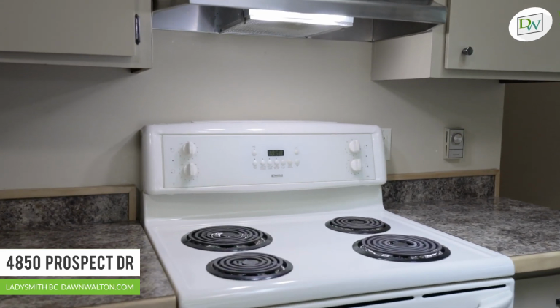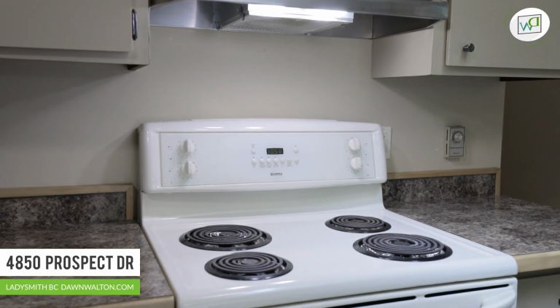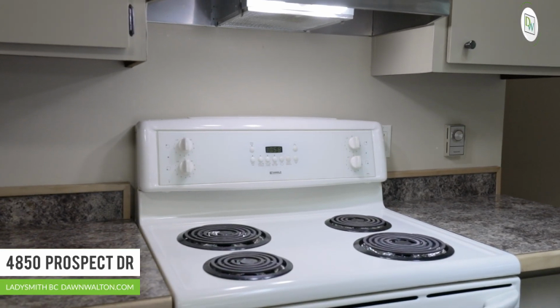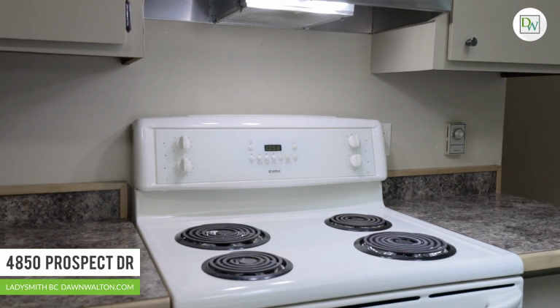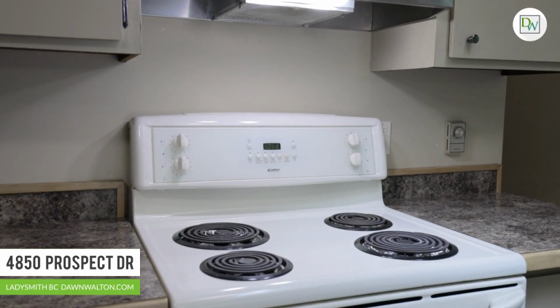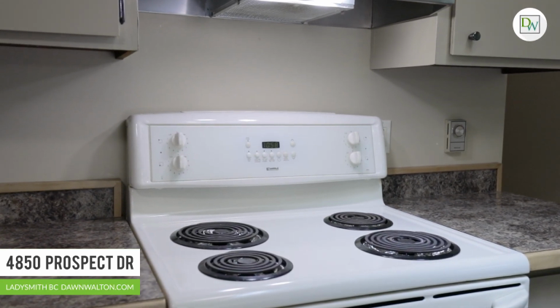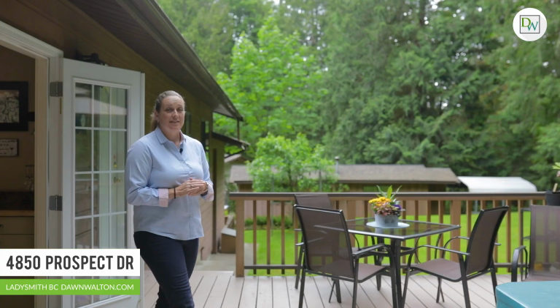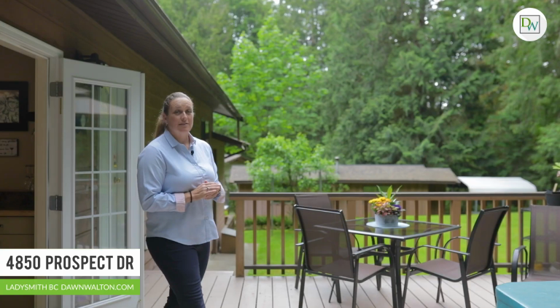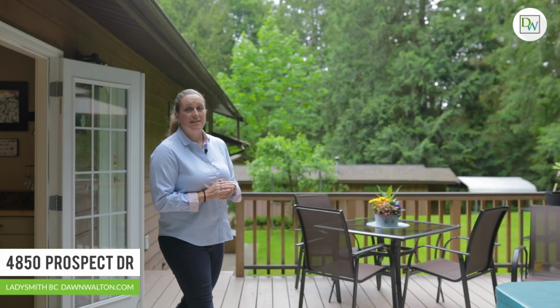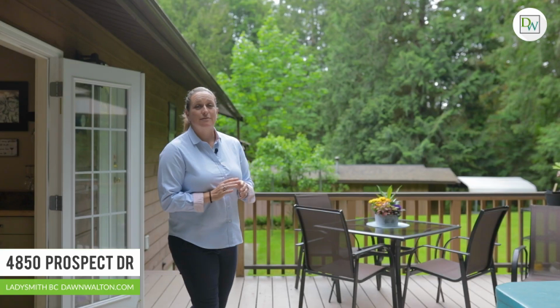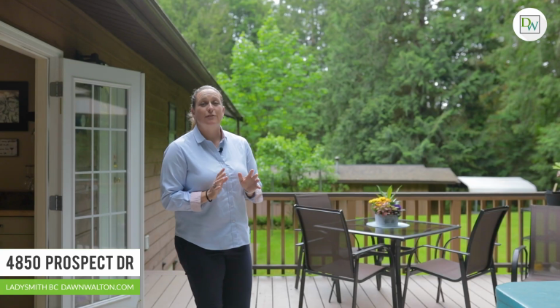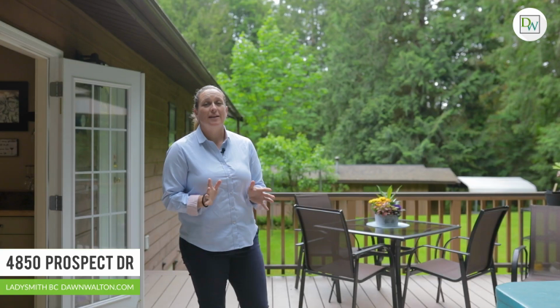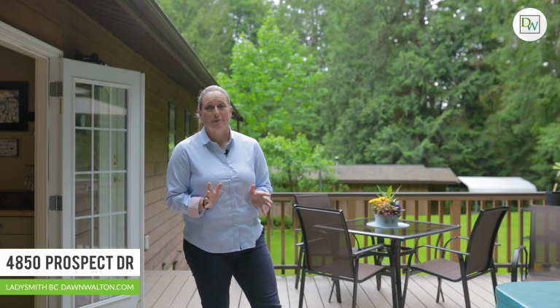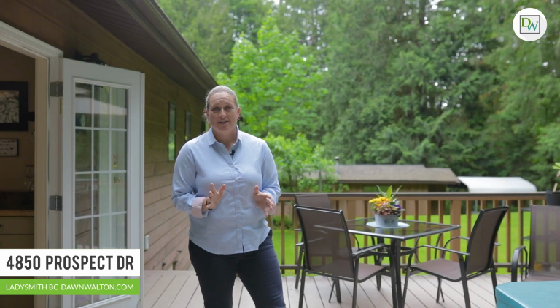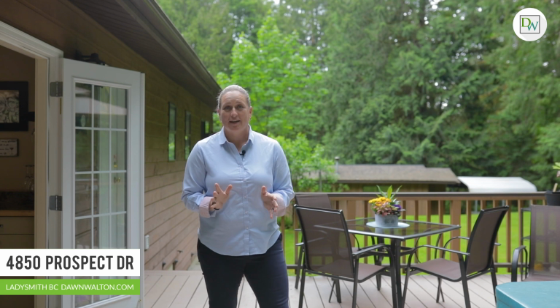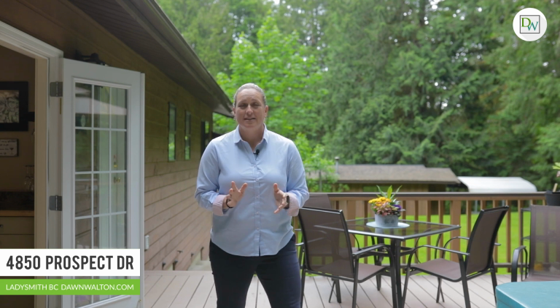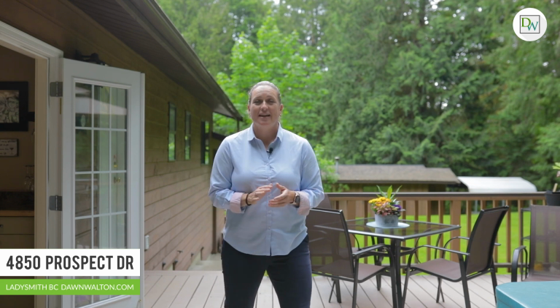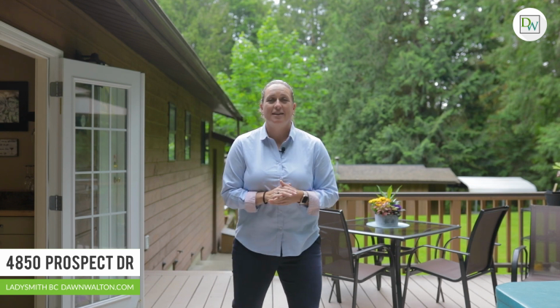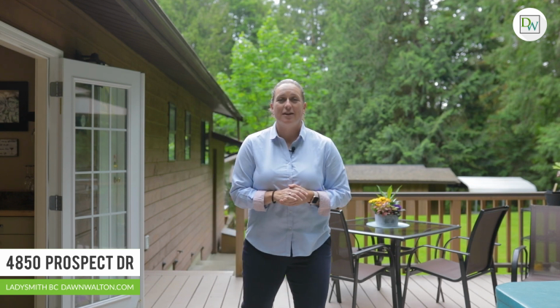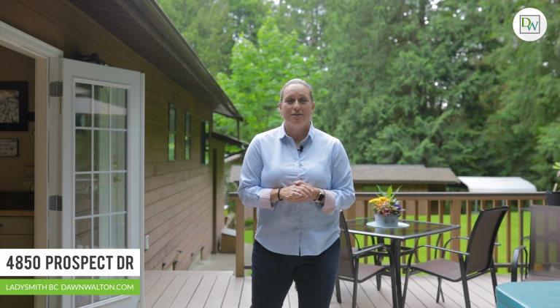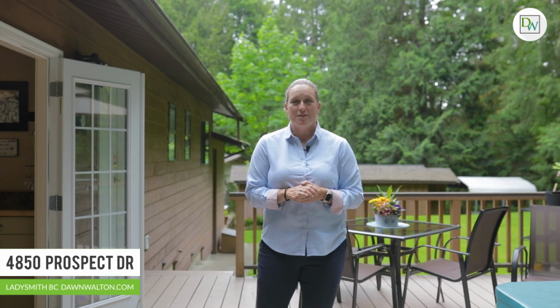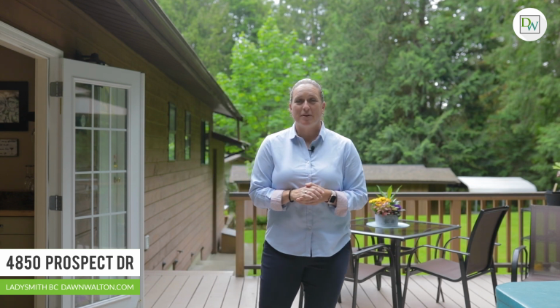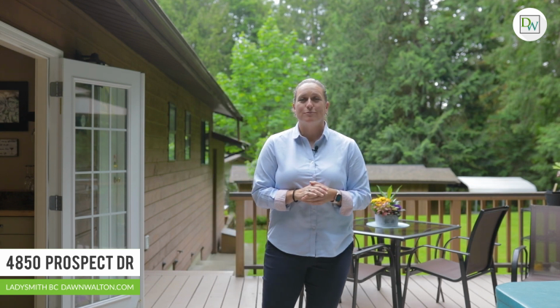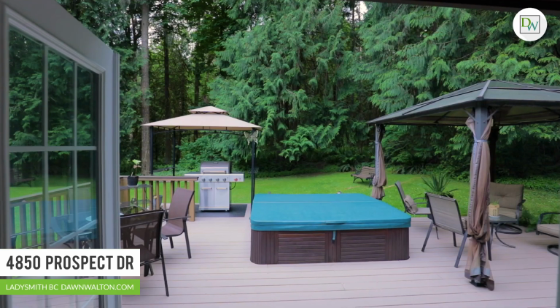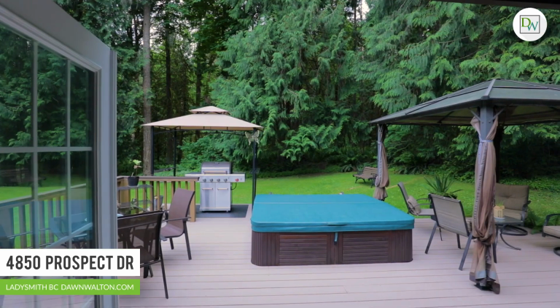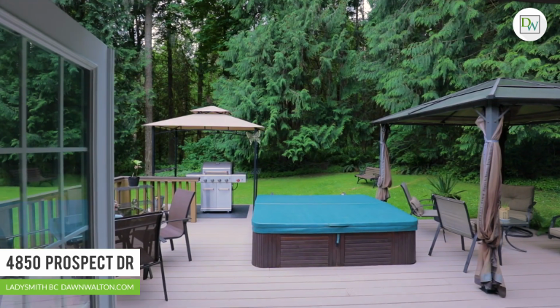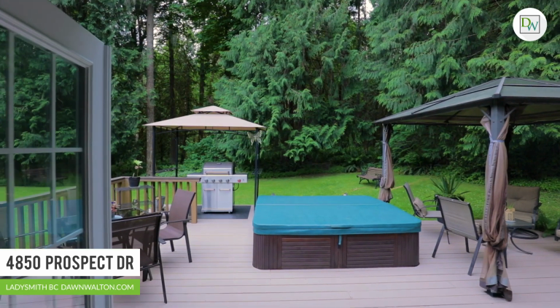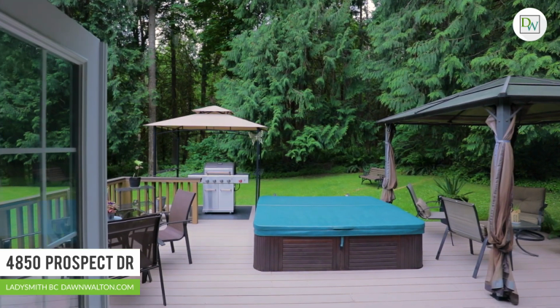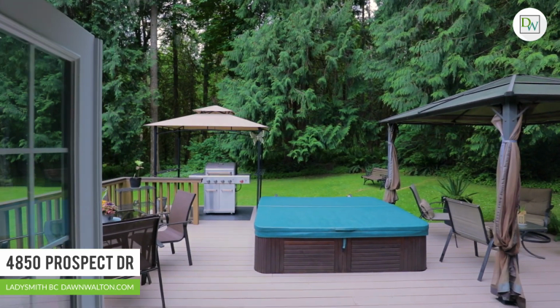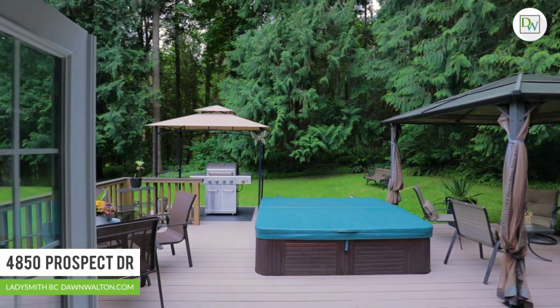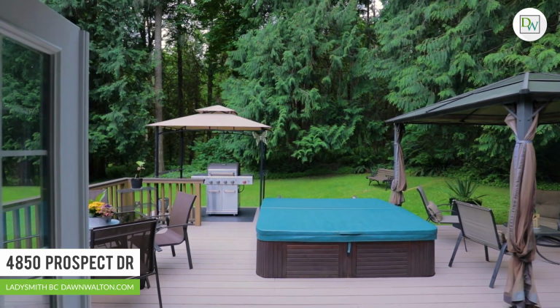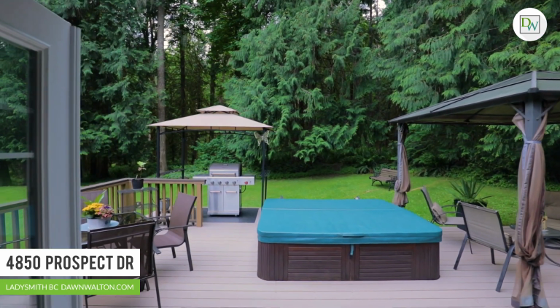The island kitchen leads out to this inviting rear deck, extending your indoor space right out here to the beautiful outdoors.